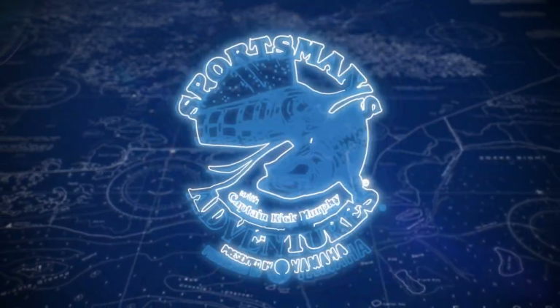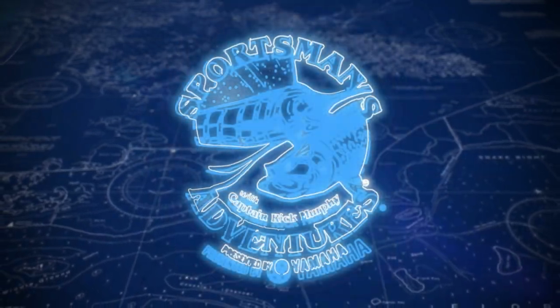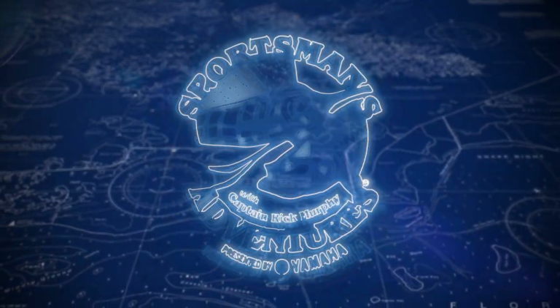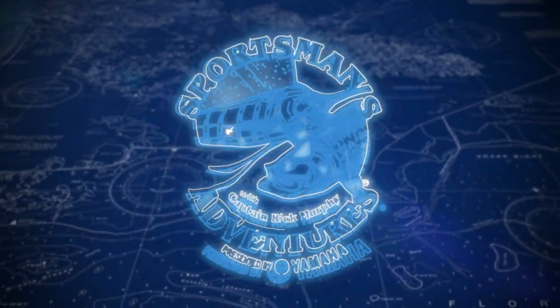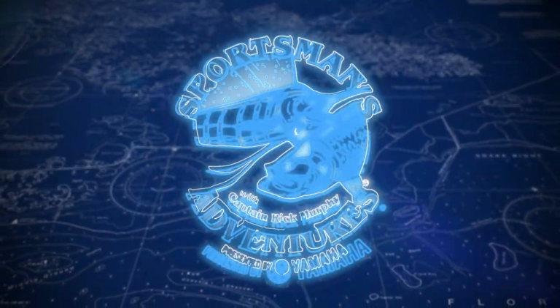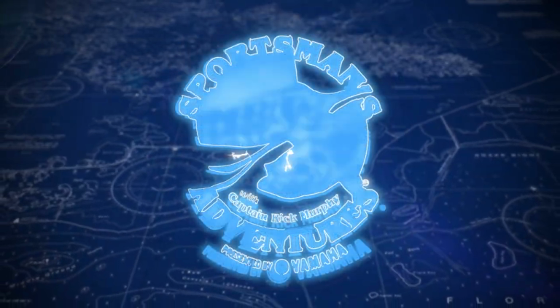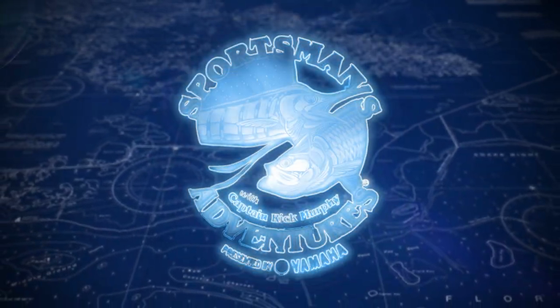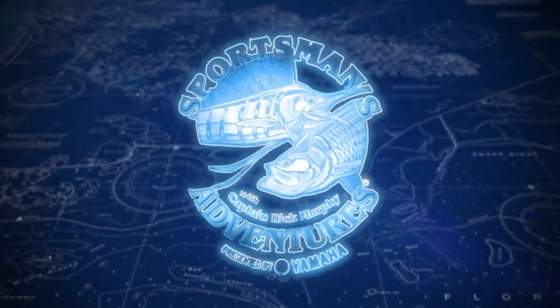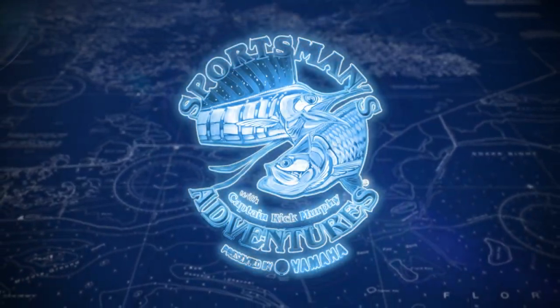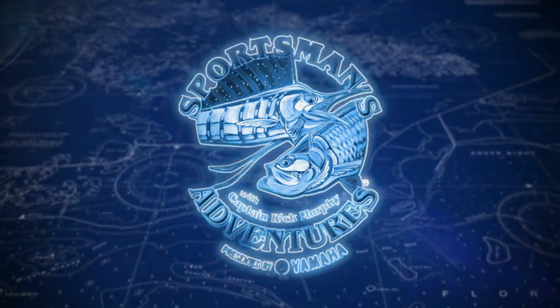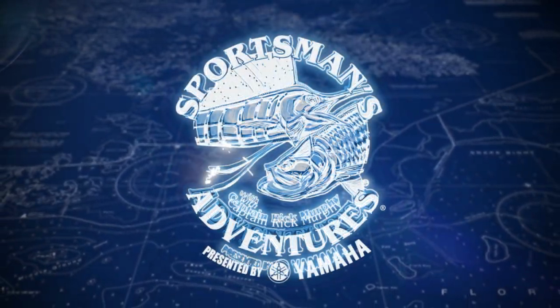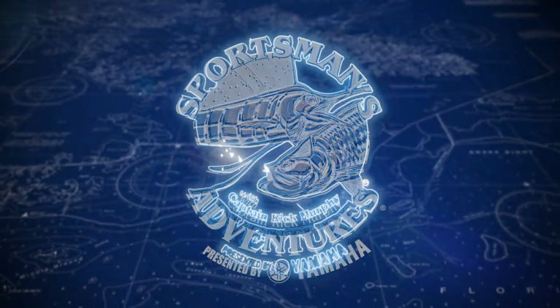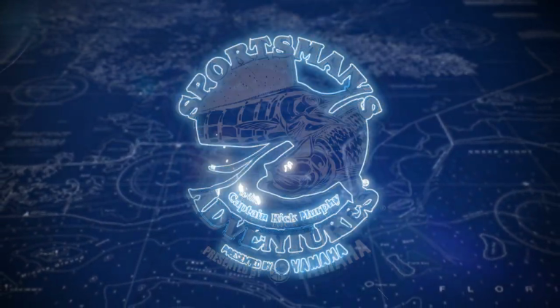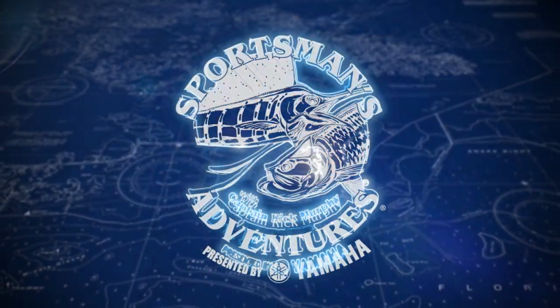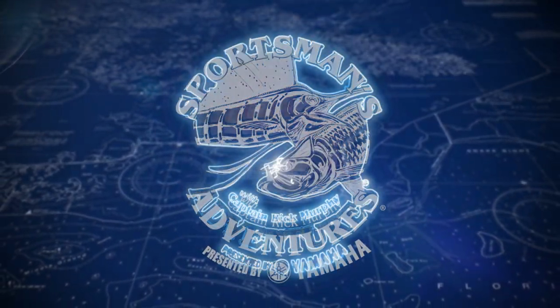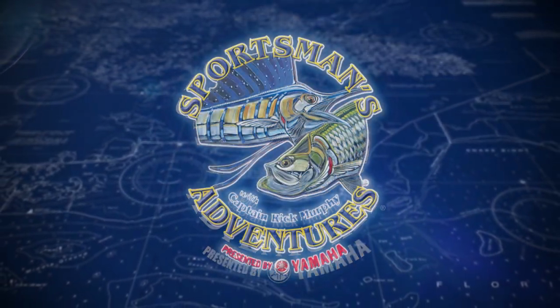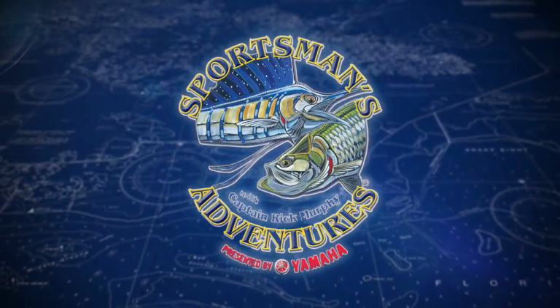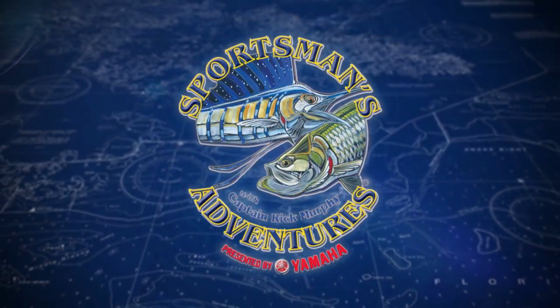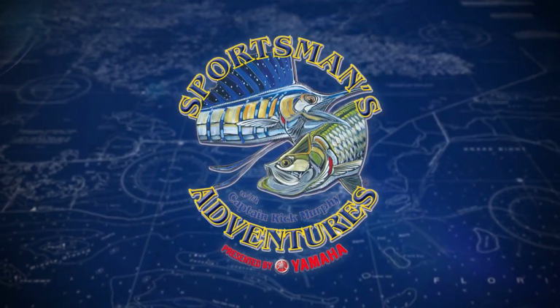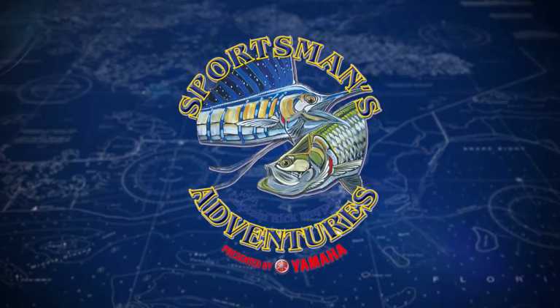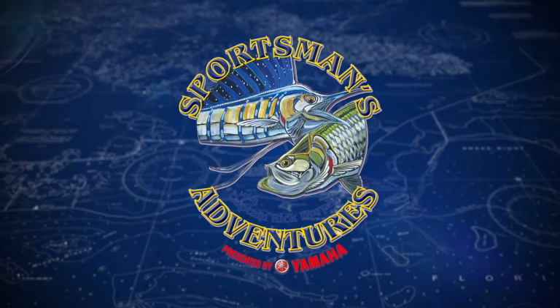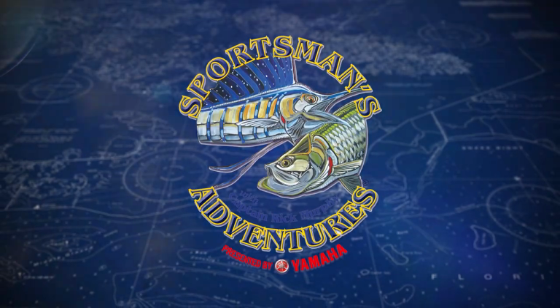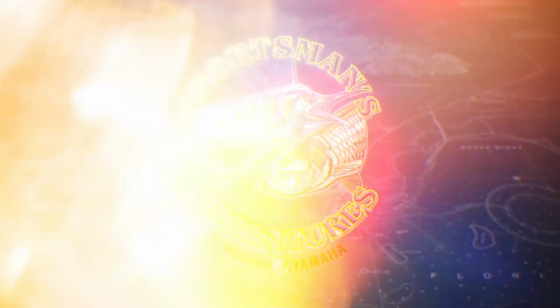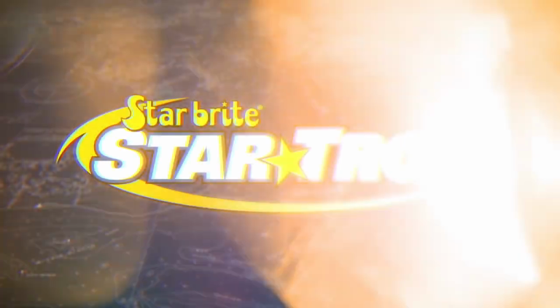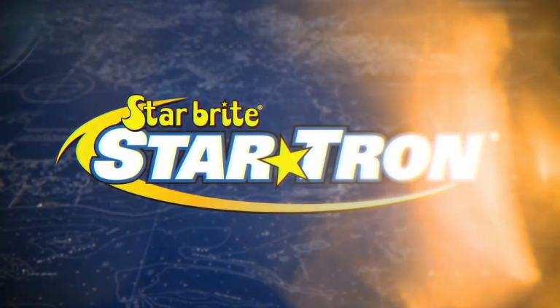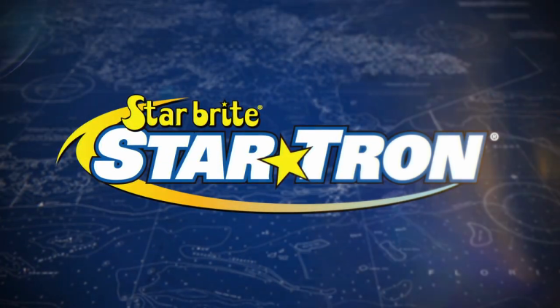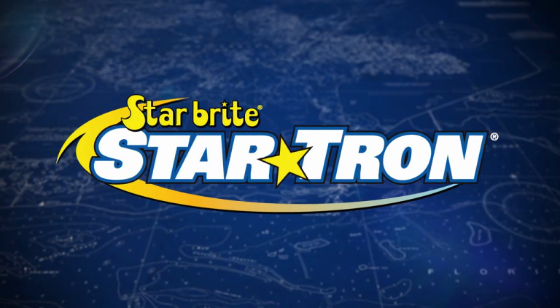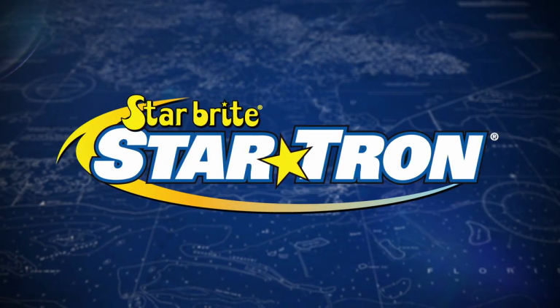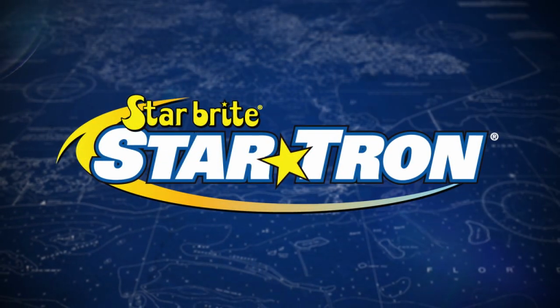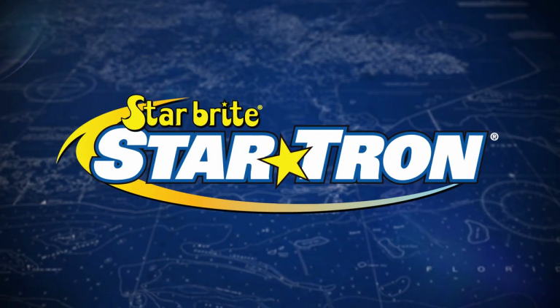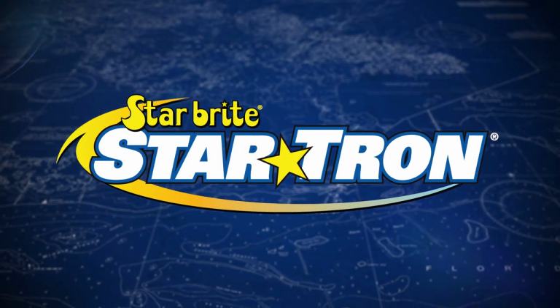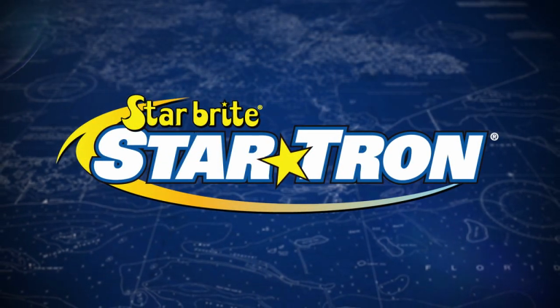Sportsman's Adventures is presented by Yamaha and fueled by StarTron.